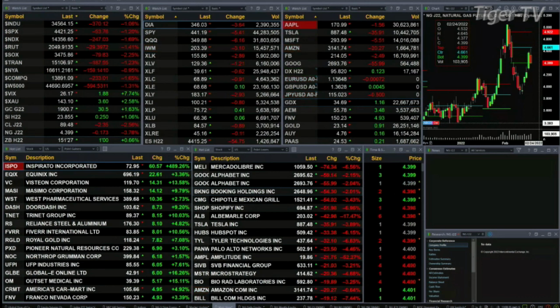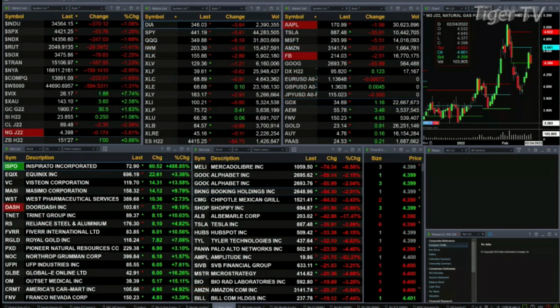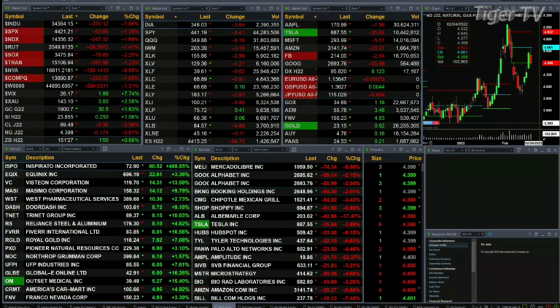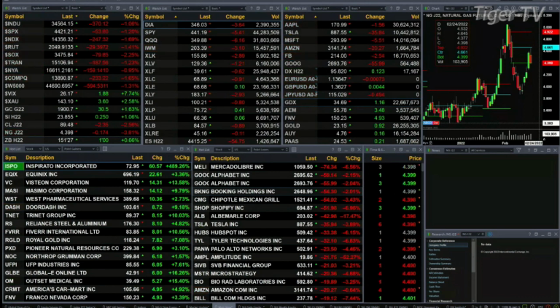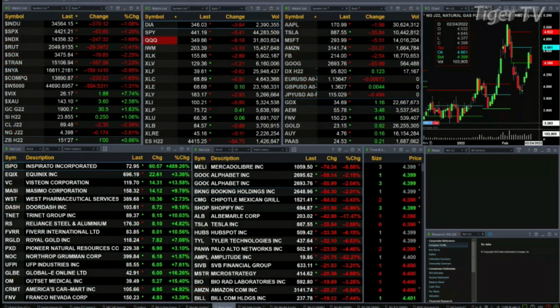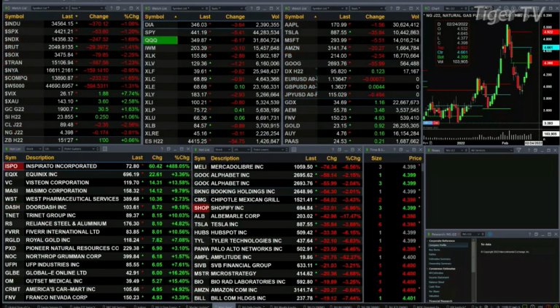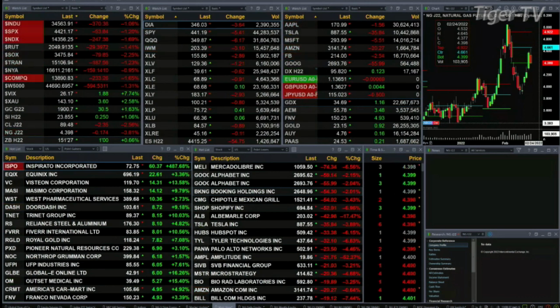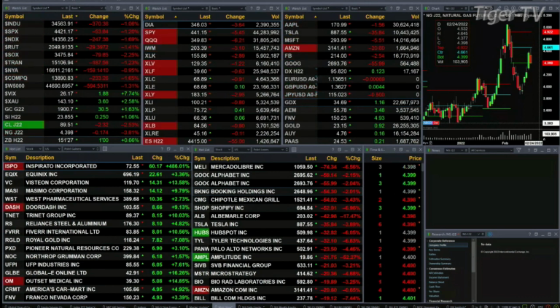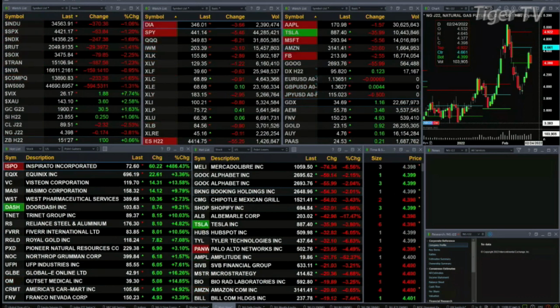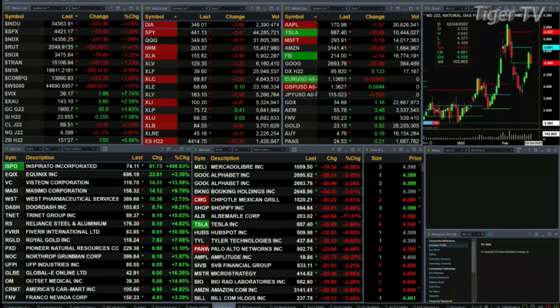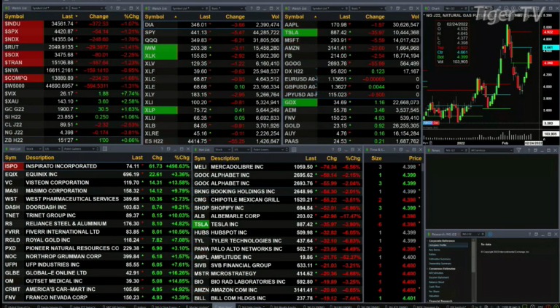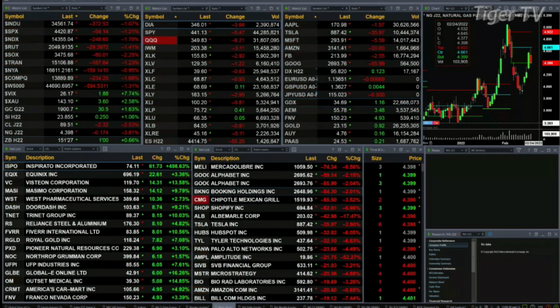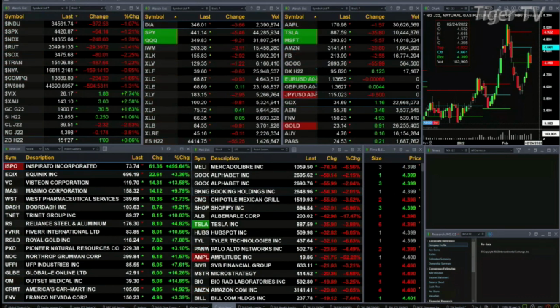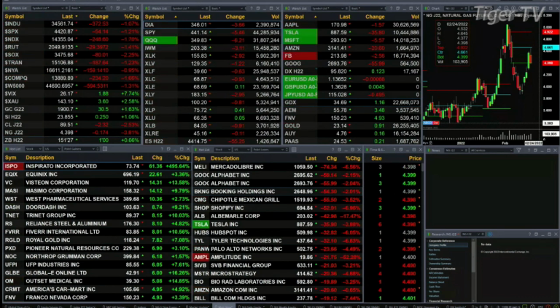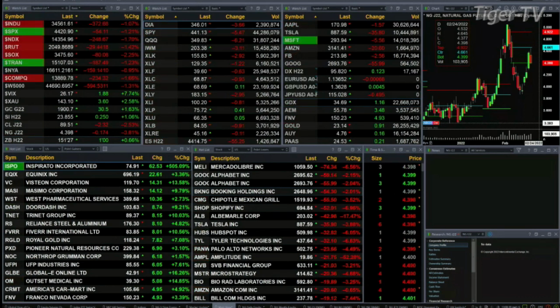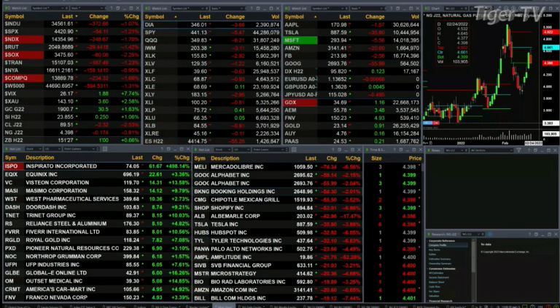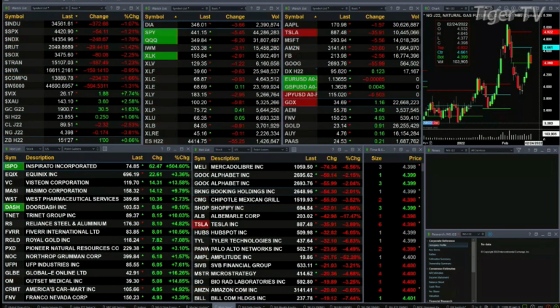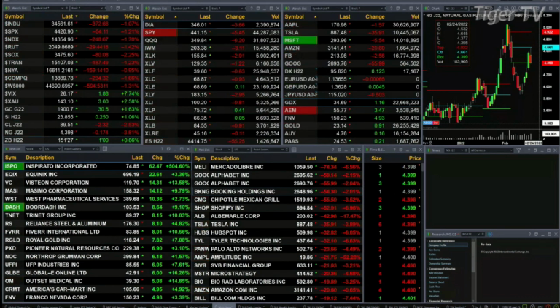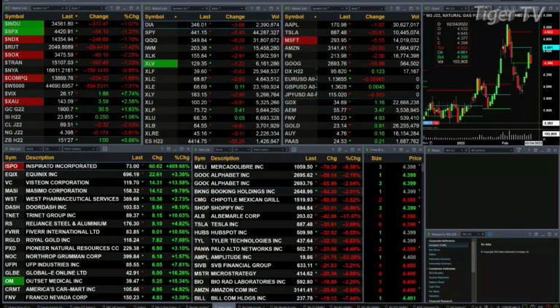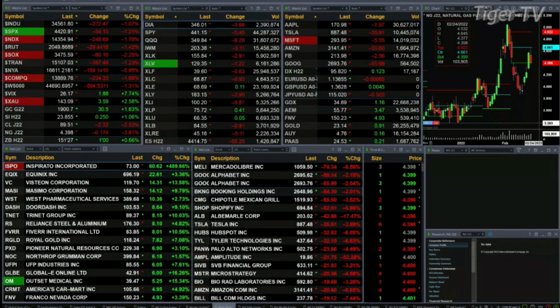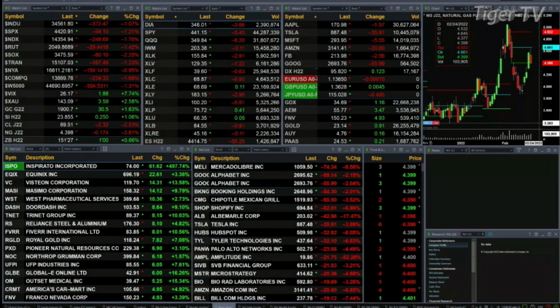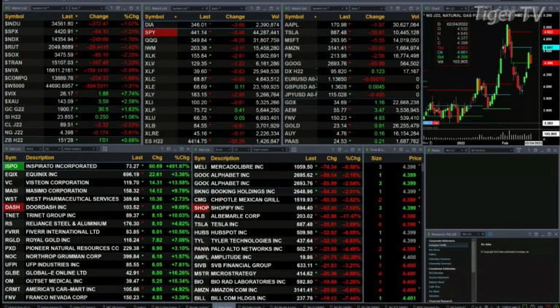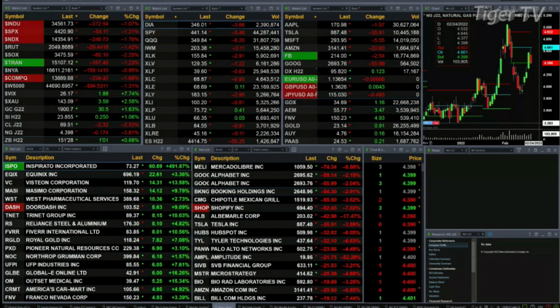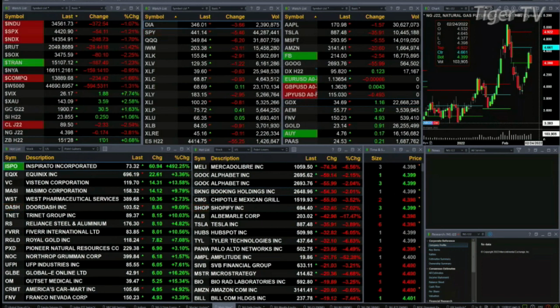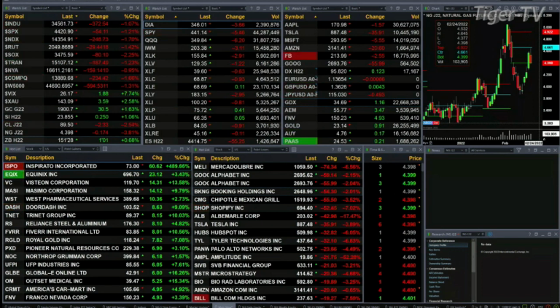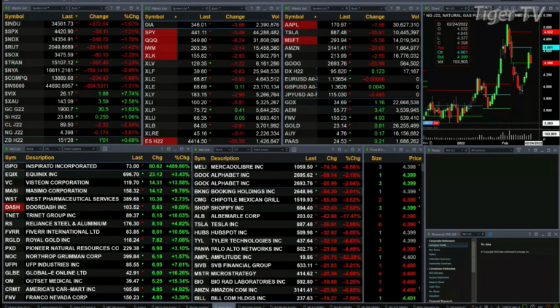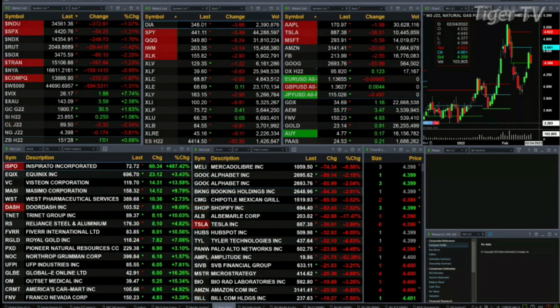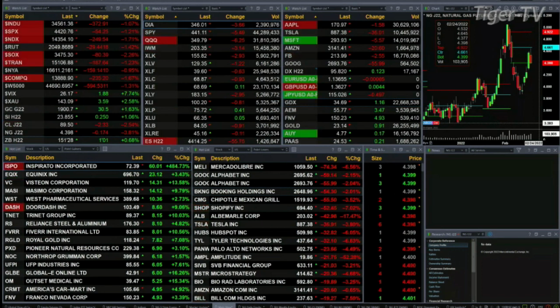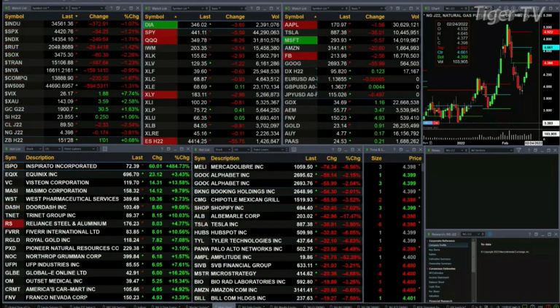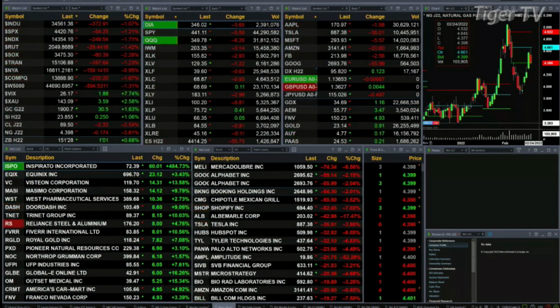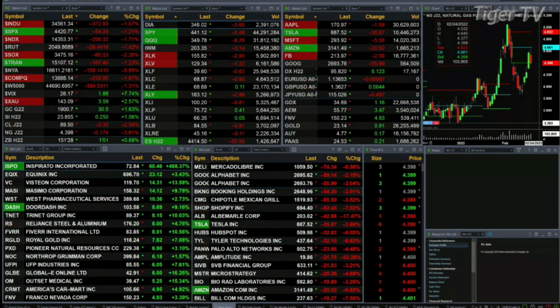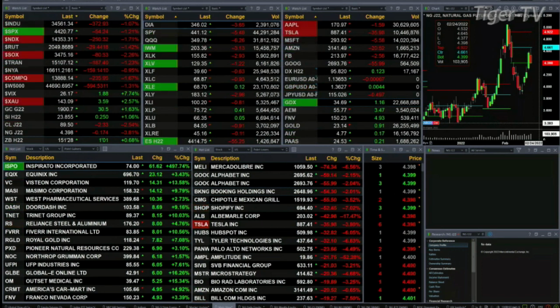Gold is up 30 bucks, trading out at $1,970. Light Sweet Crude is trading out at $89.50, that's back $2.33.